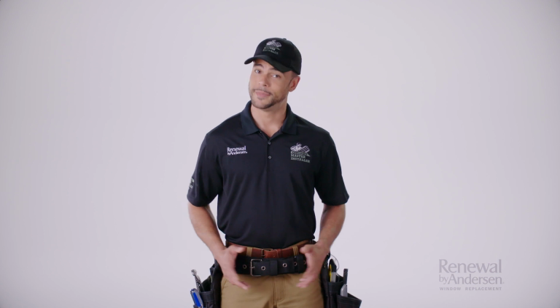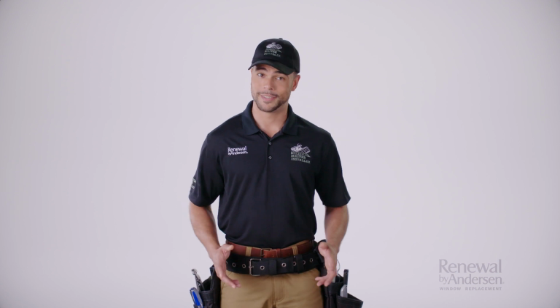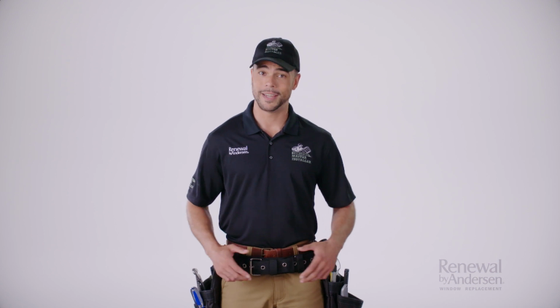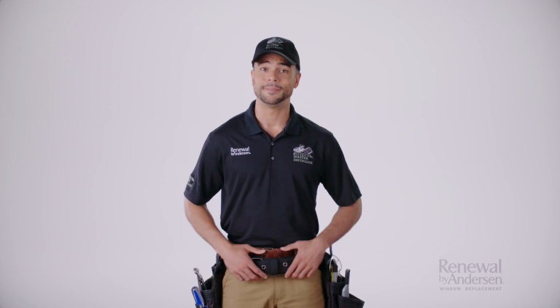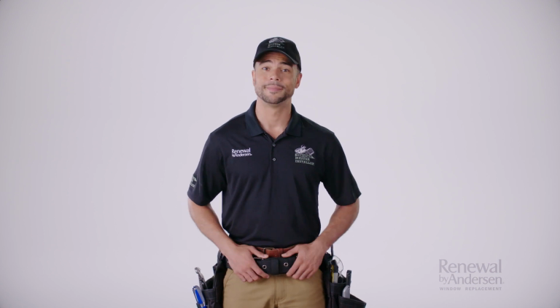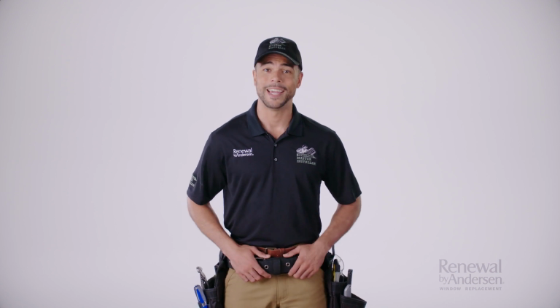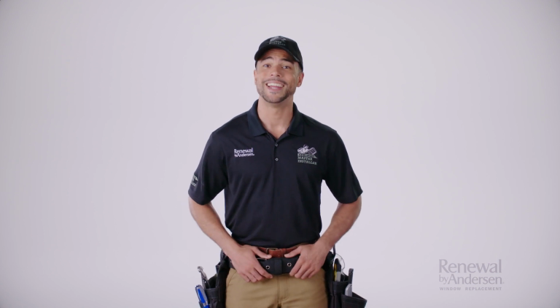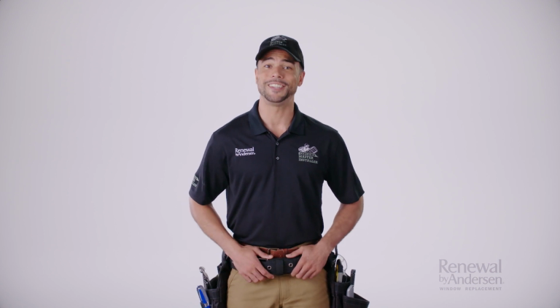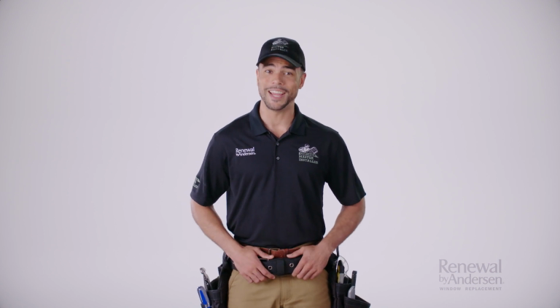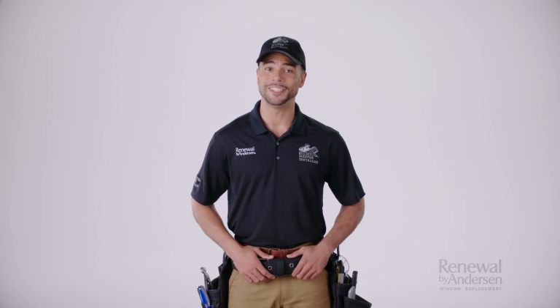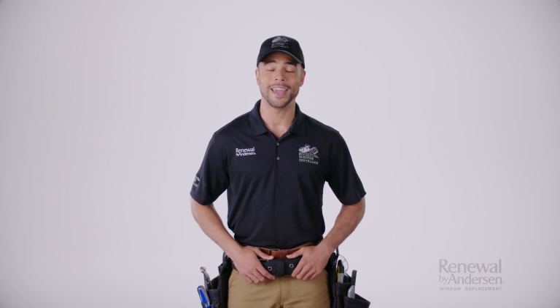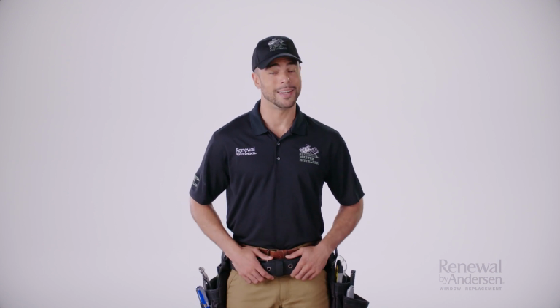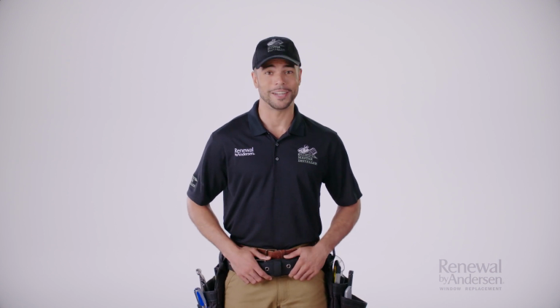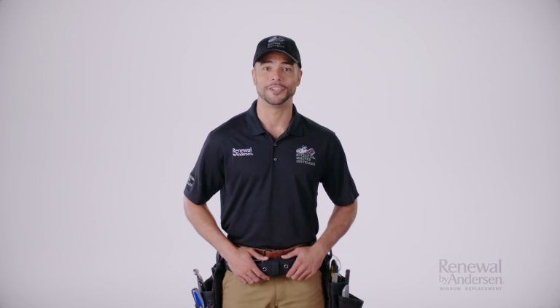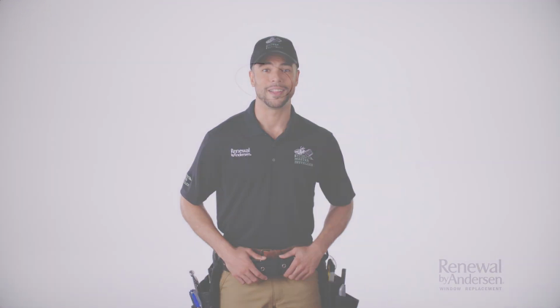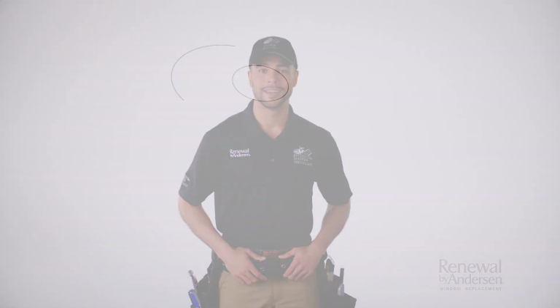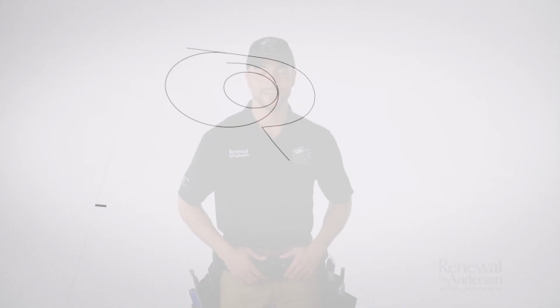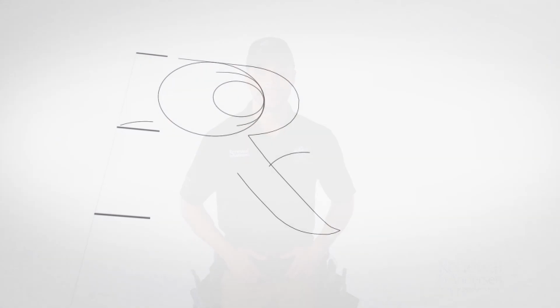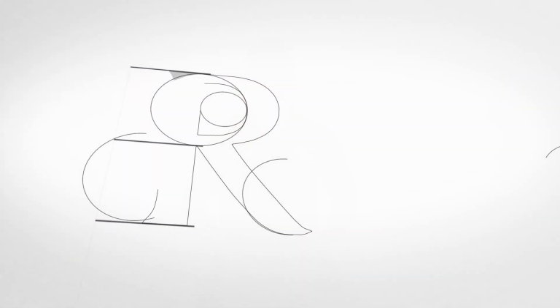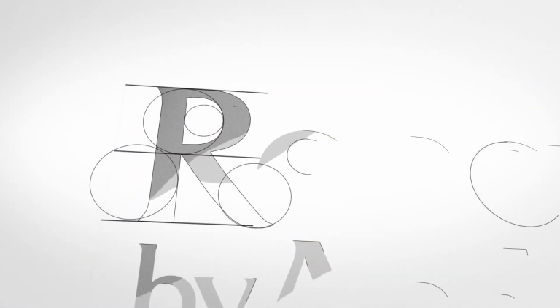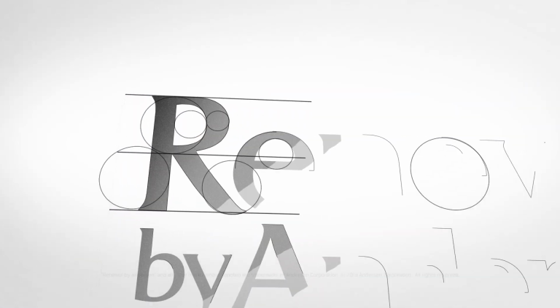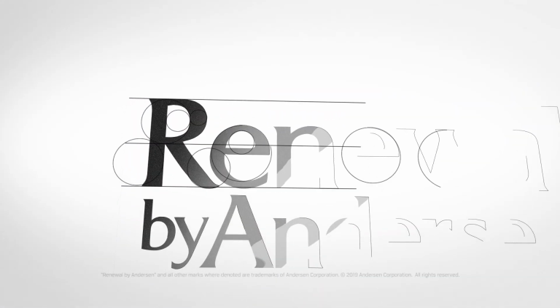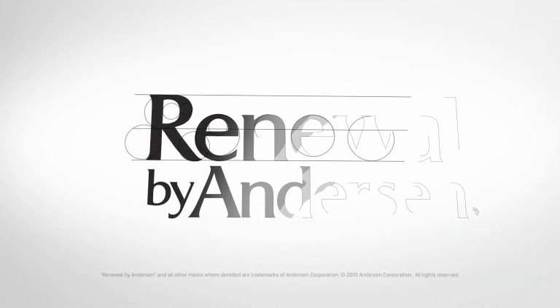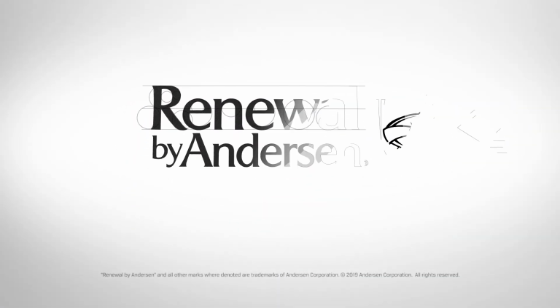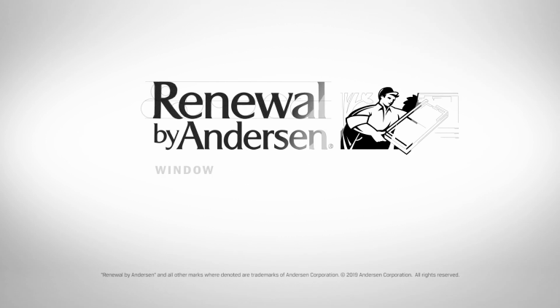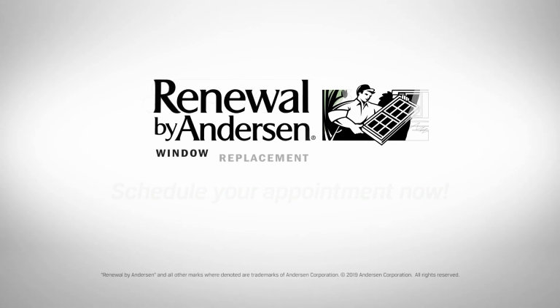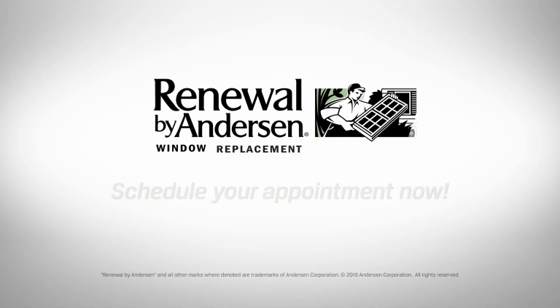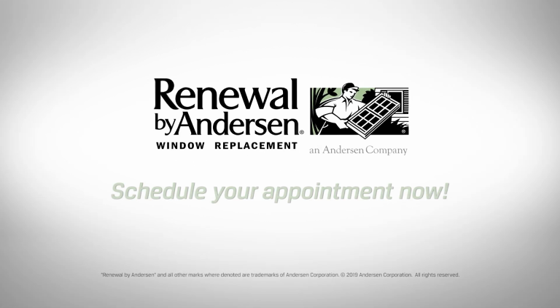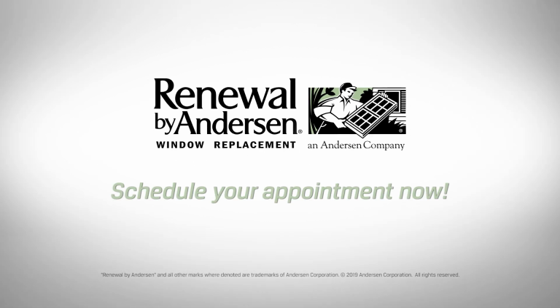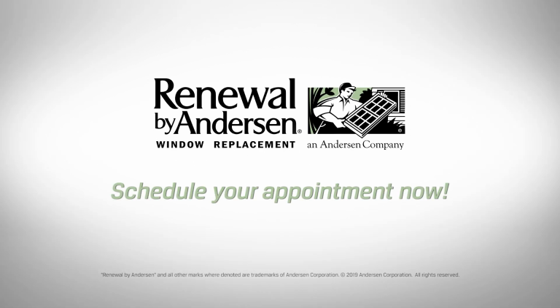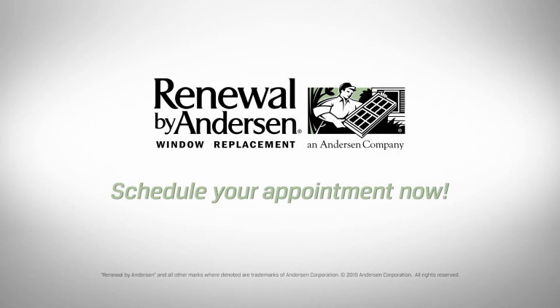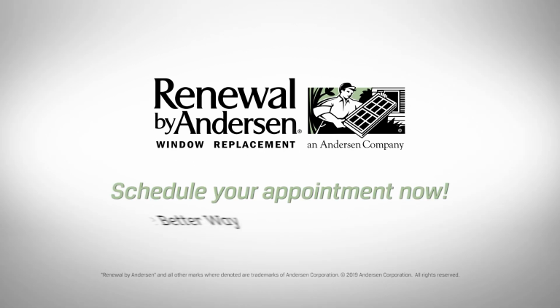That's it. An installation day in a nutshell. Click now — we'd love to help.